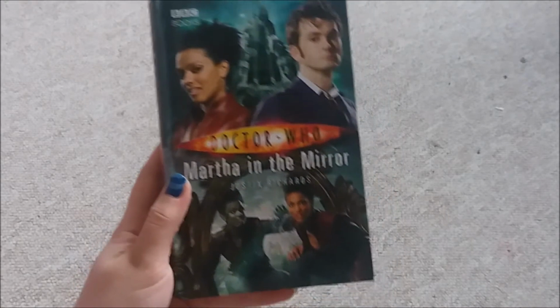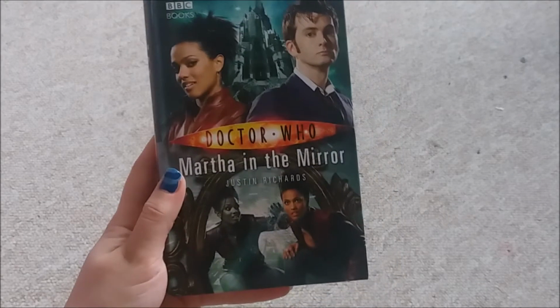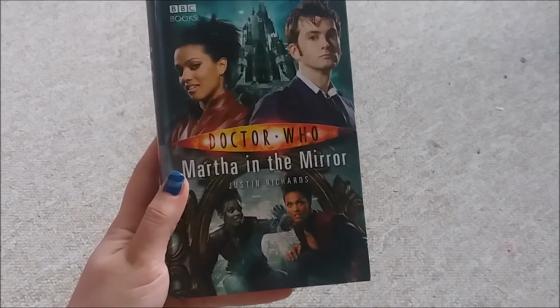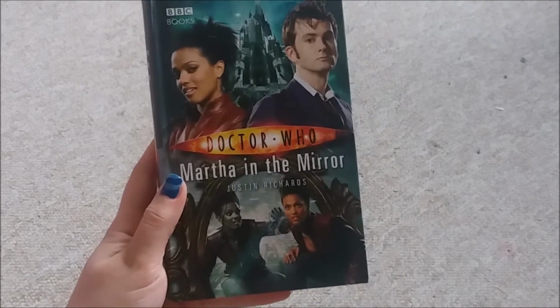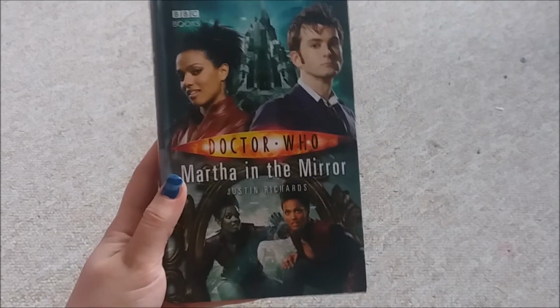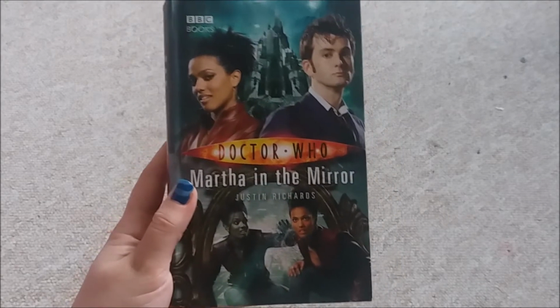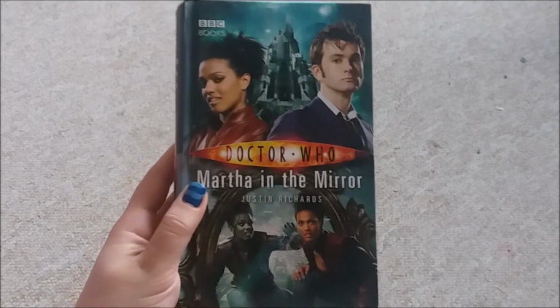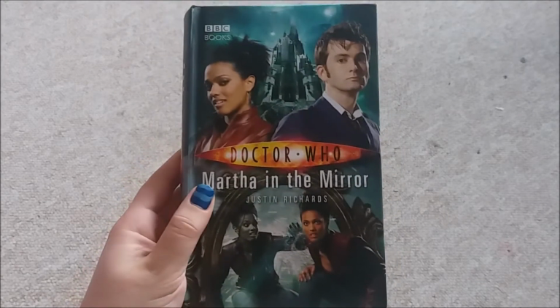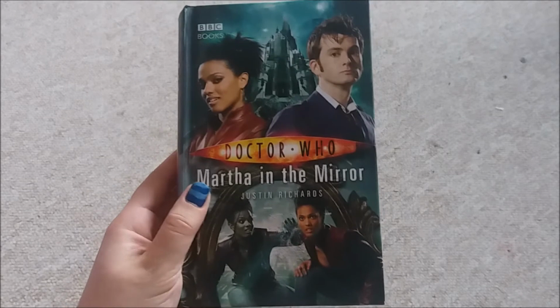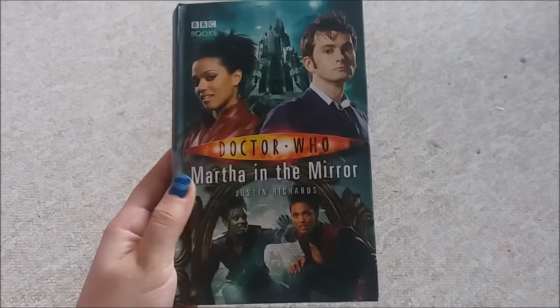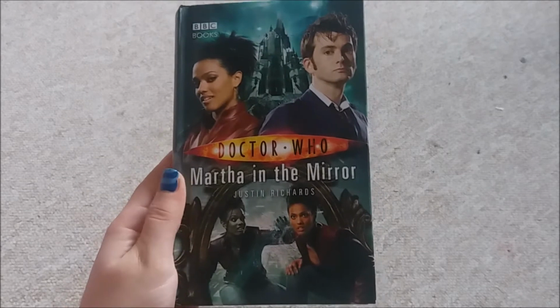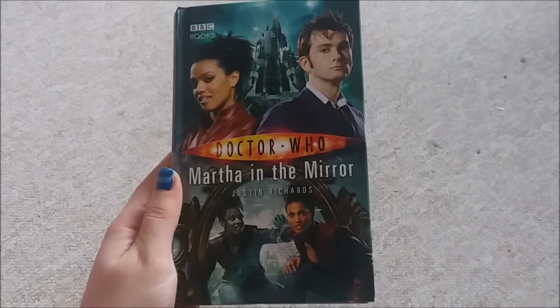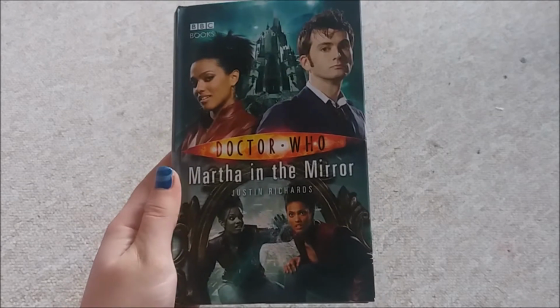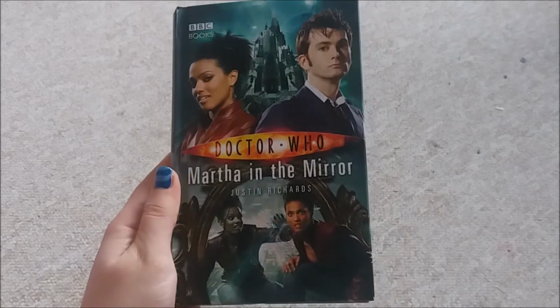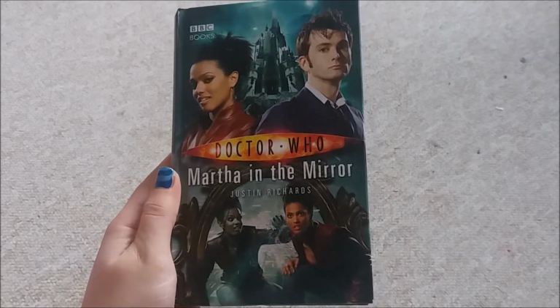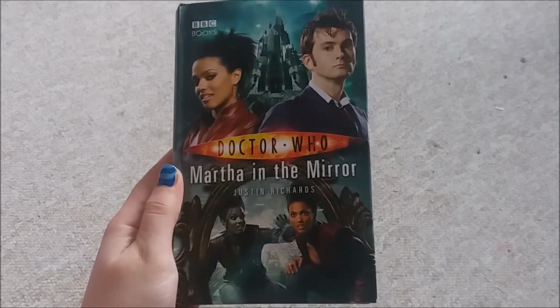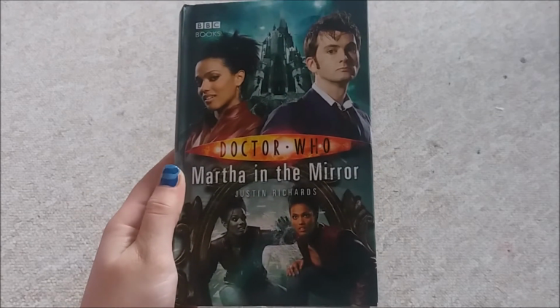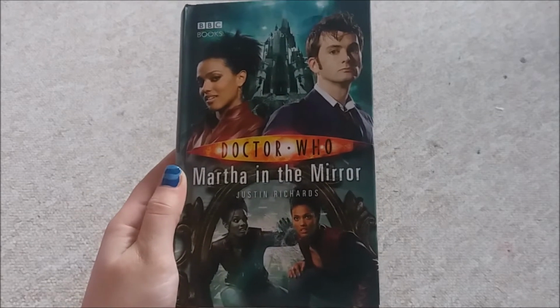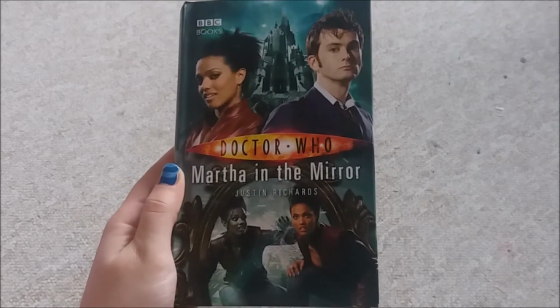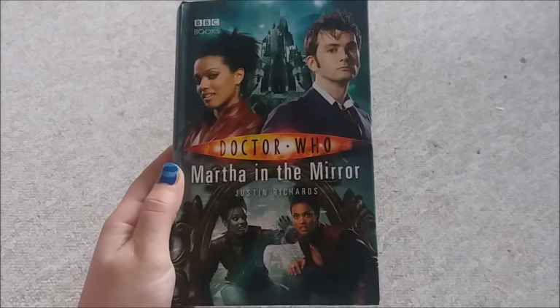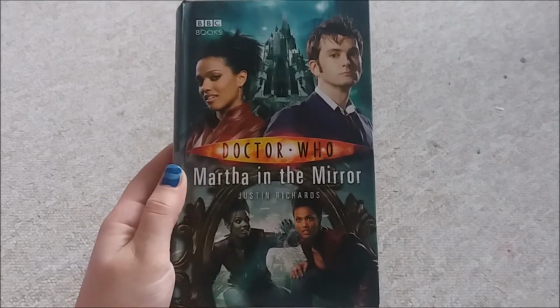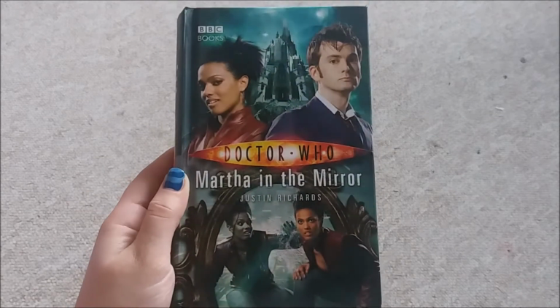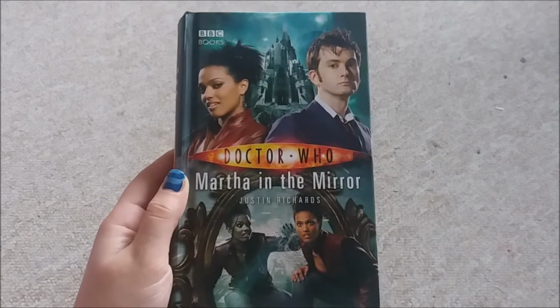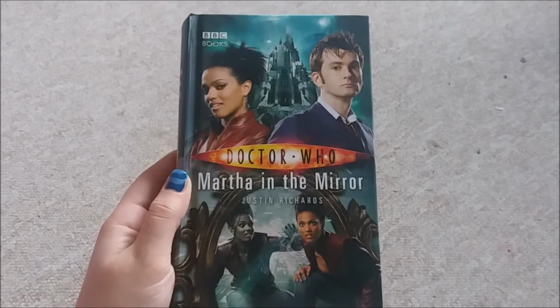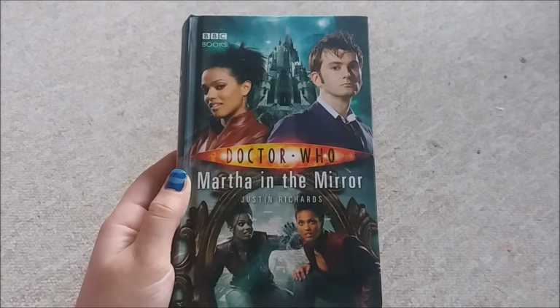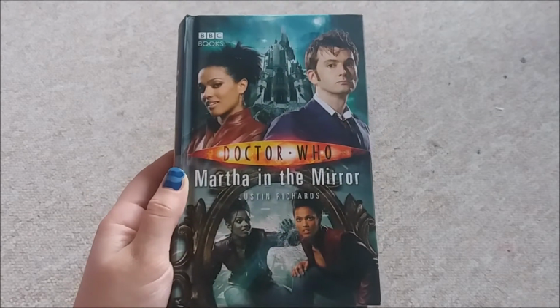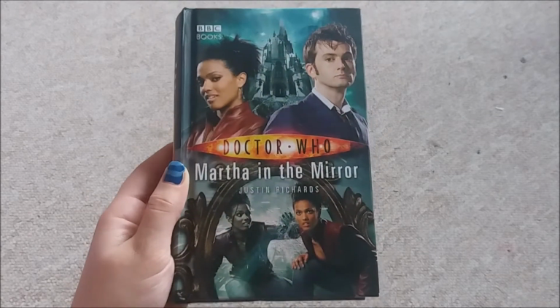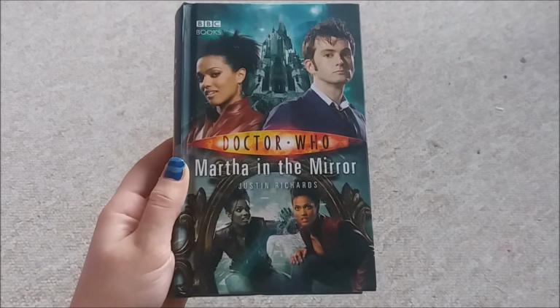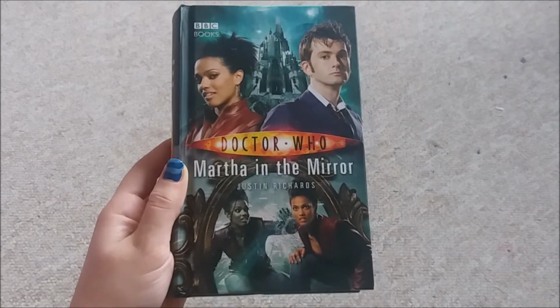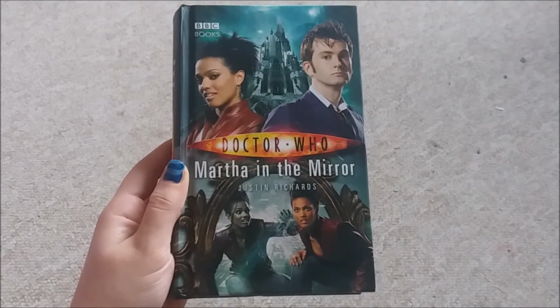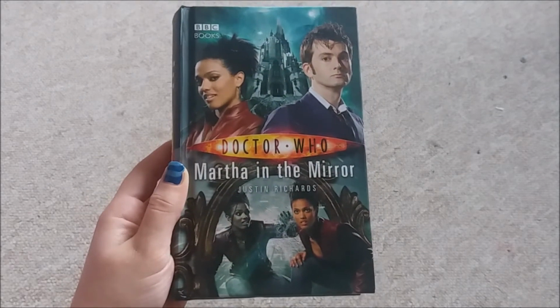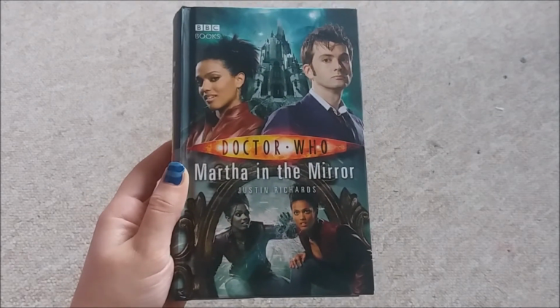Then I found Marfa in the Mirror, which I have read before but I don't actually have a copy of, so I picked that up.